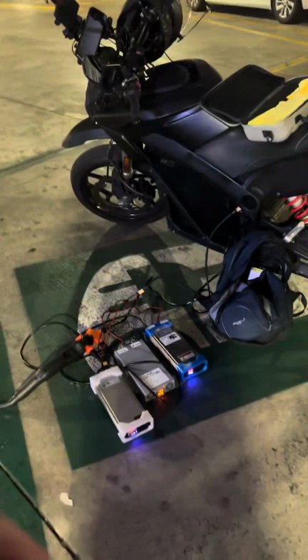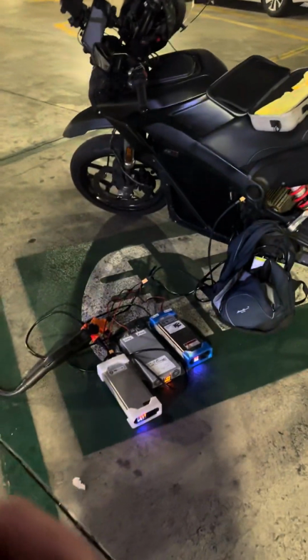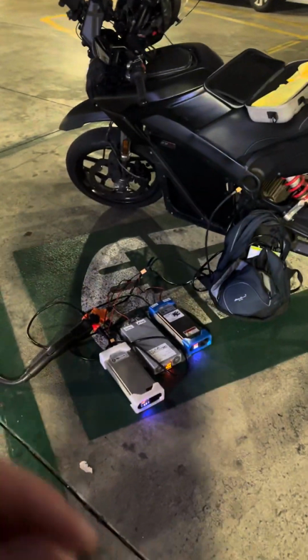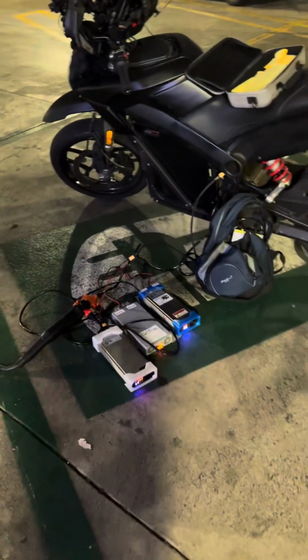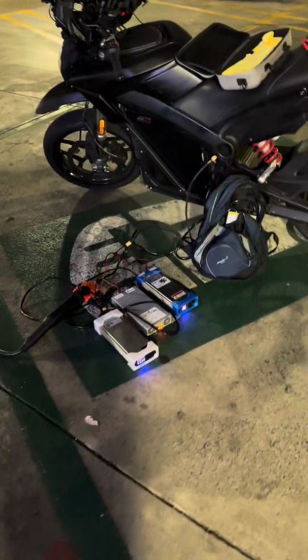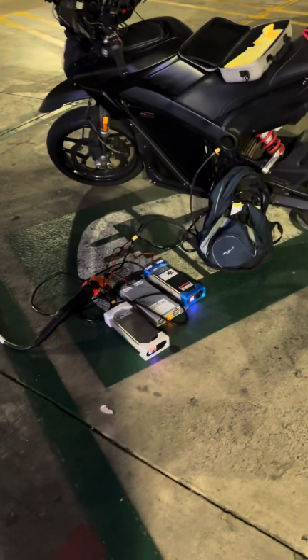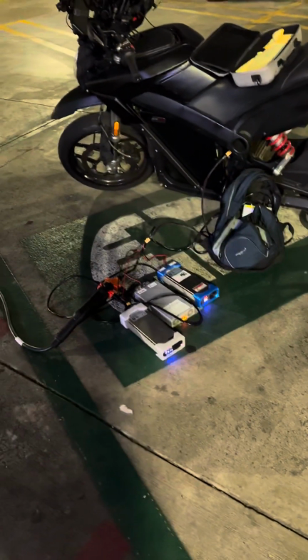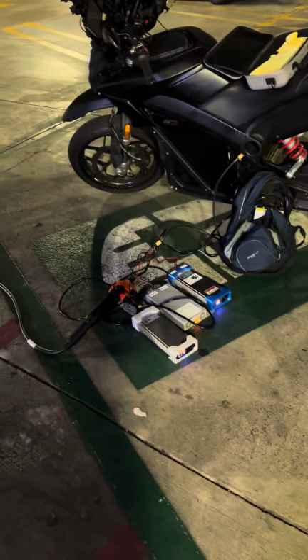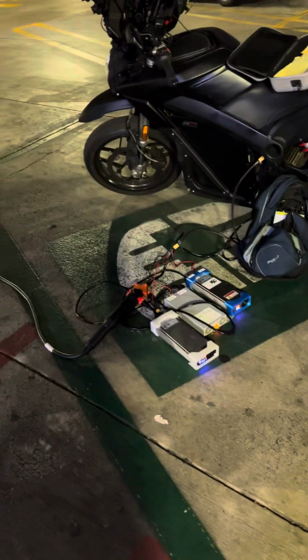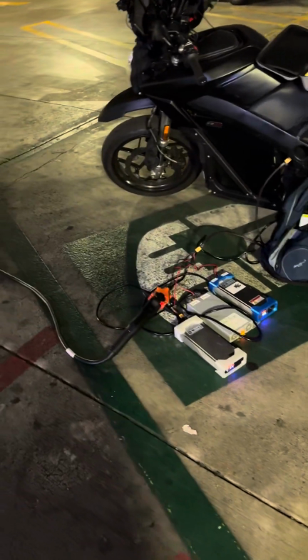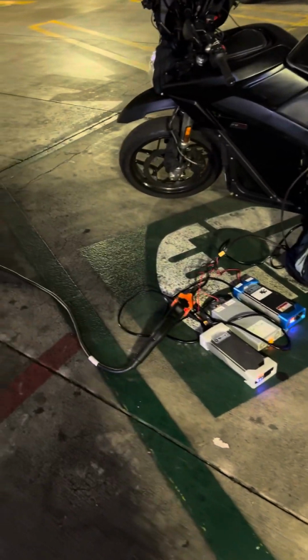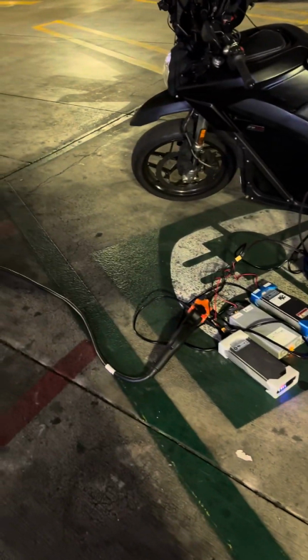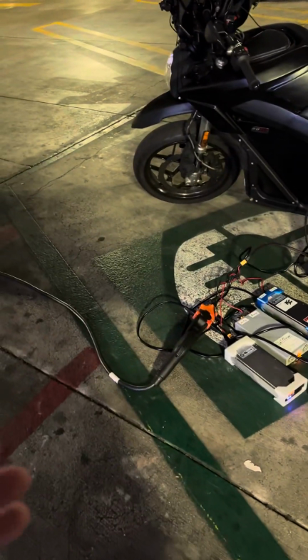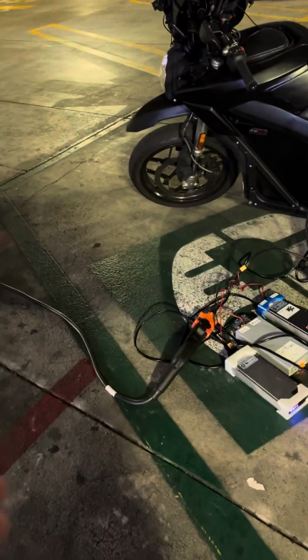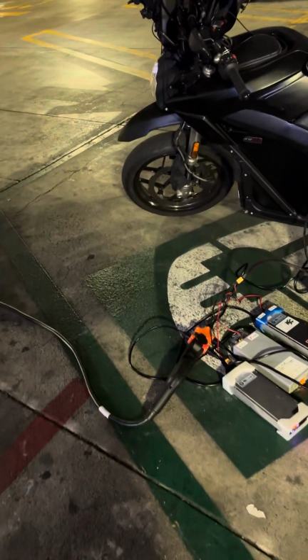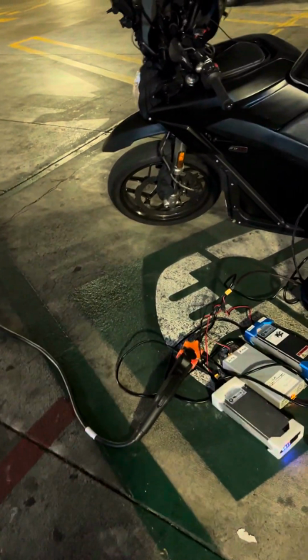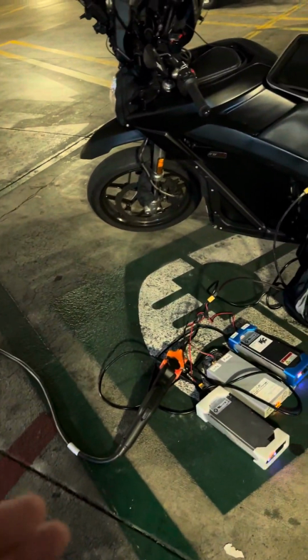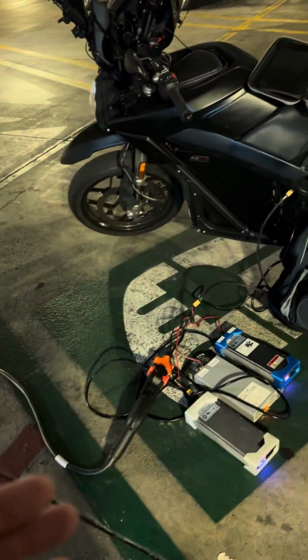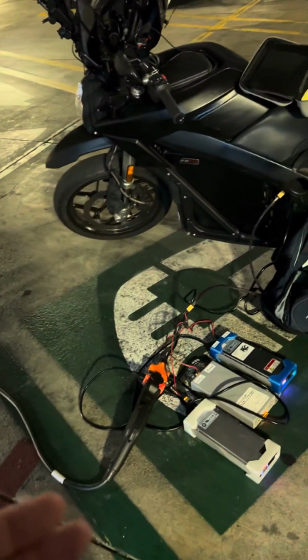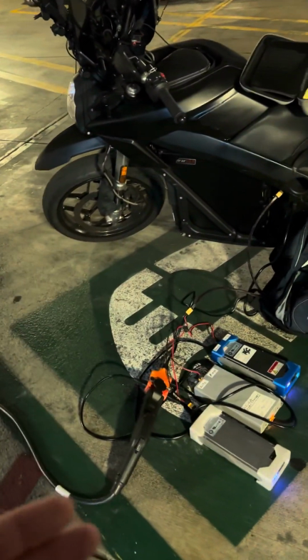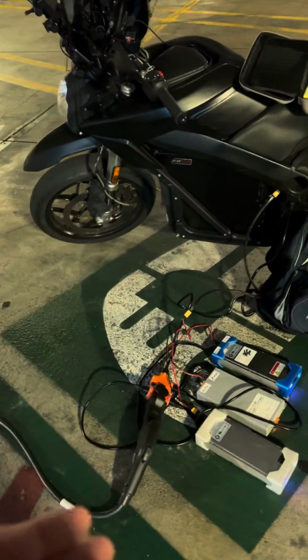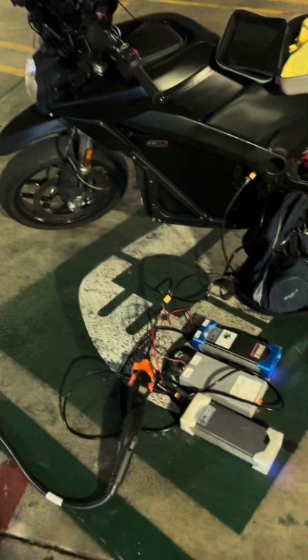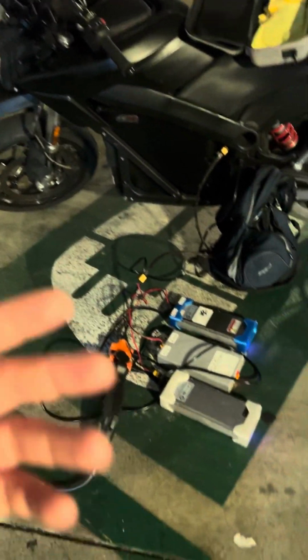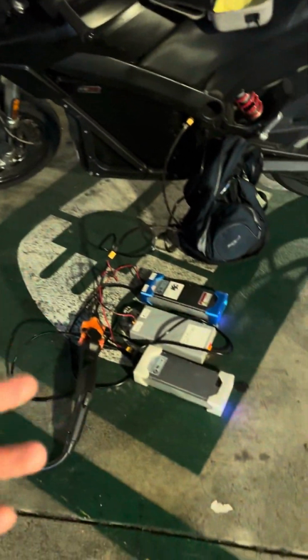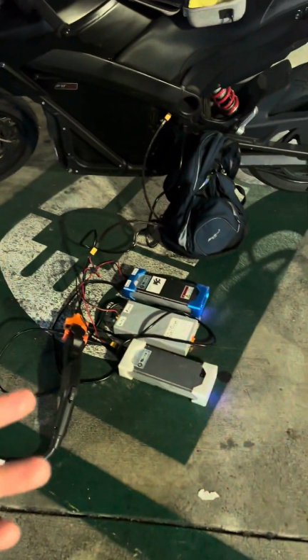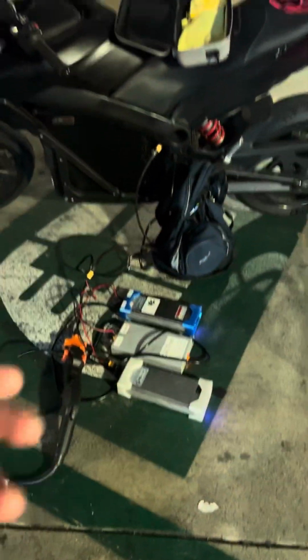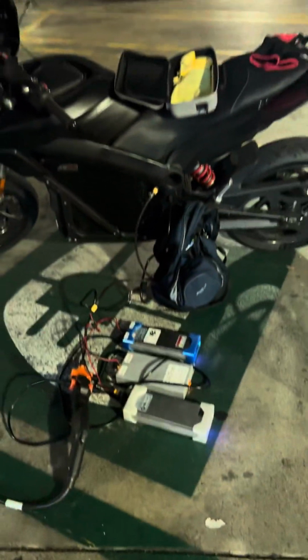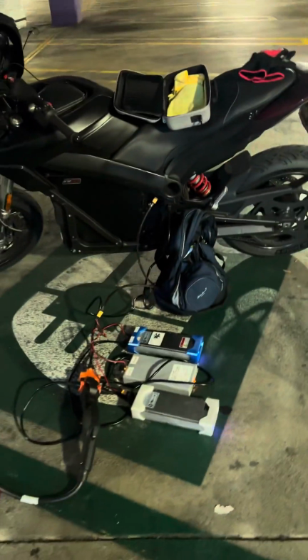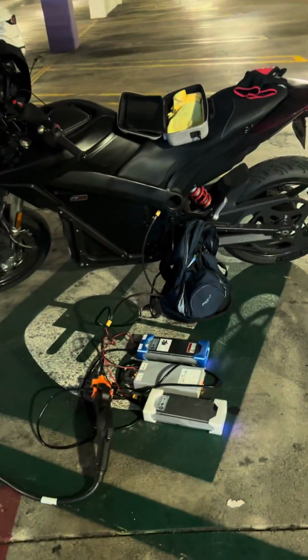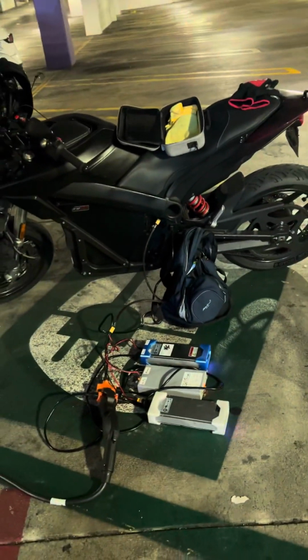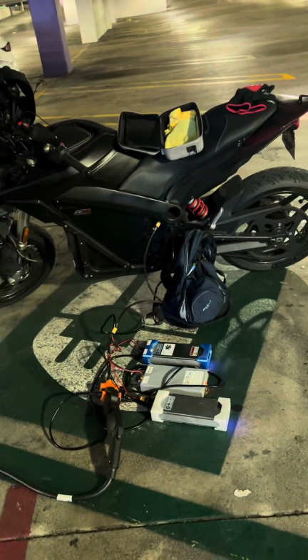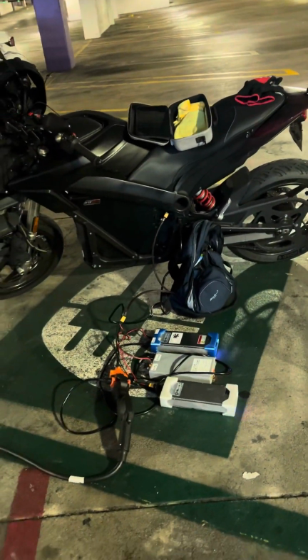I'm also excited about learning more about riding electric unicycles. Actually today I rode one for the first time with some help, and I look forward to learning more and making videos of that process.